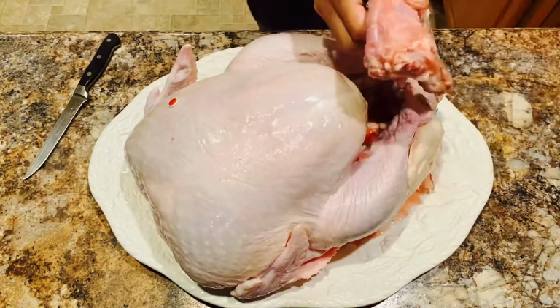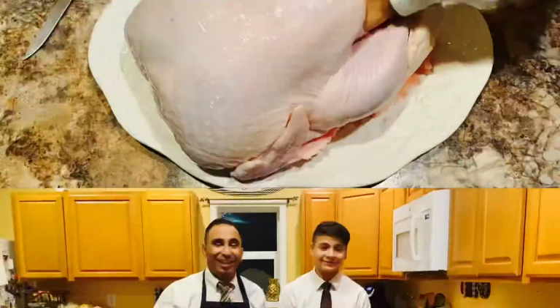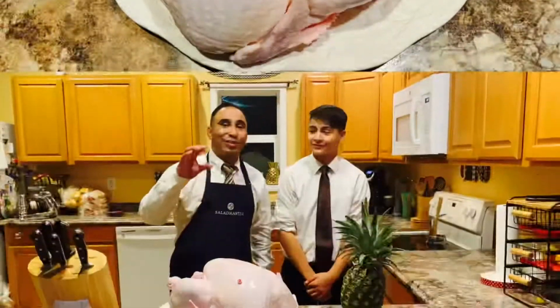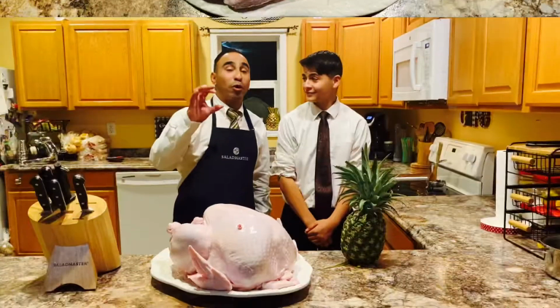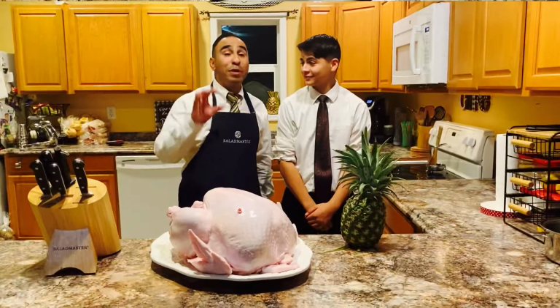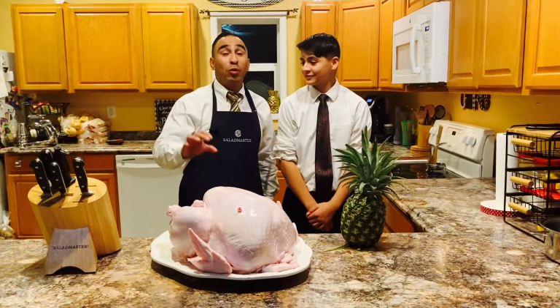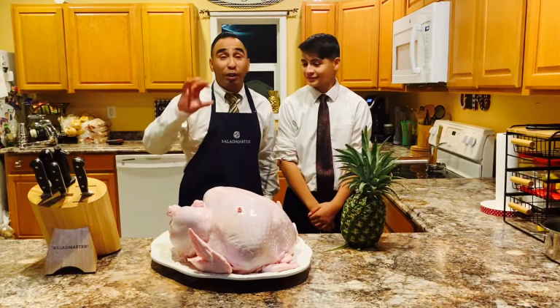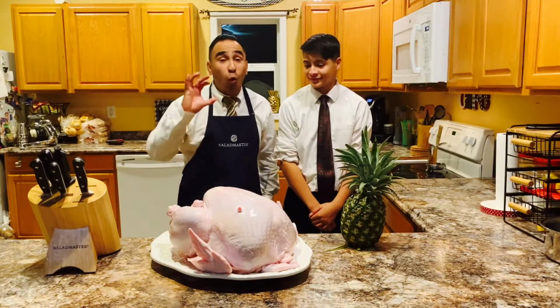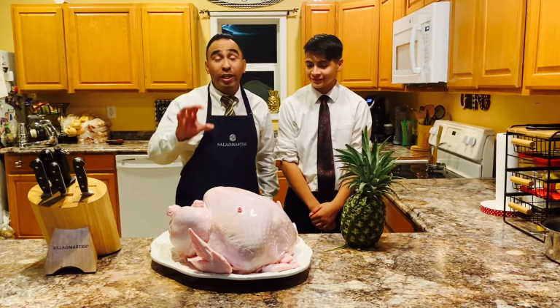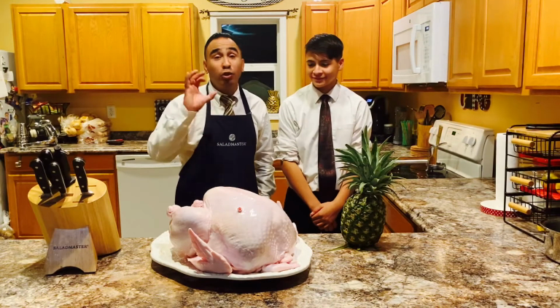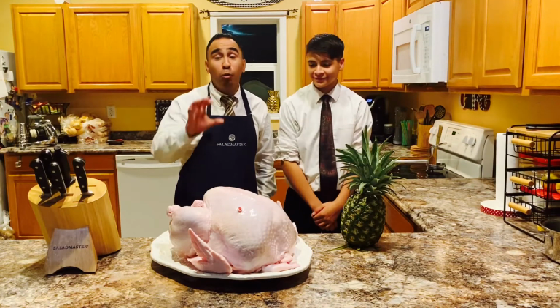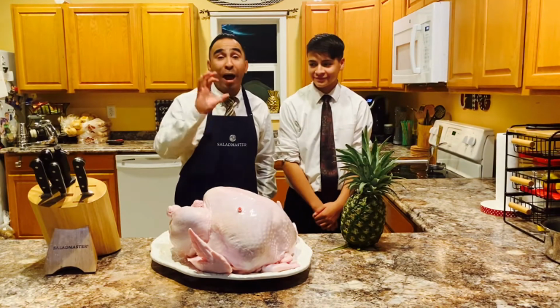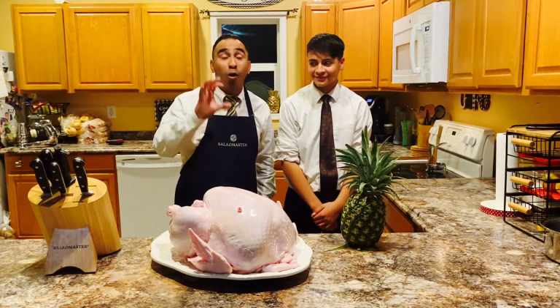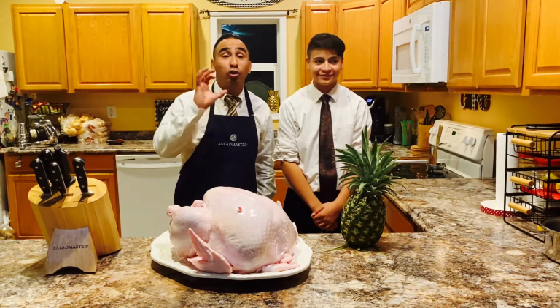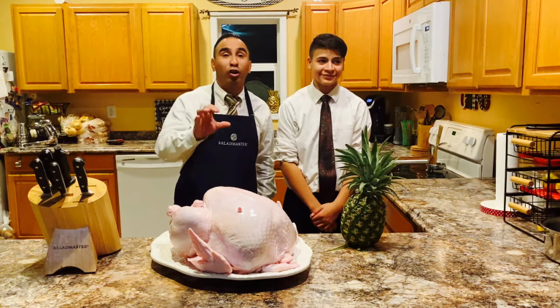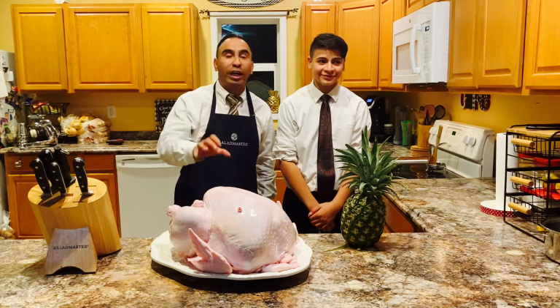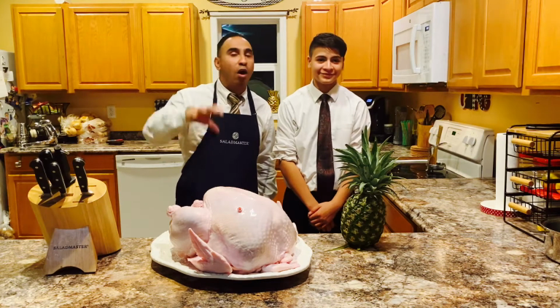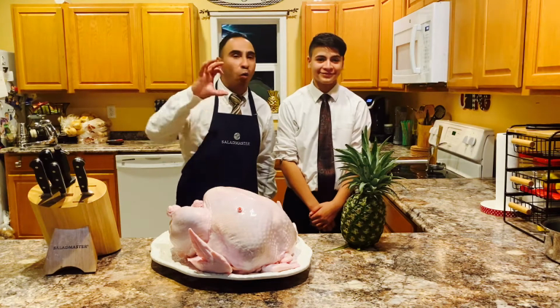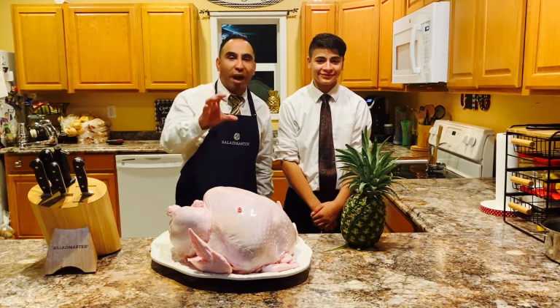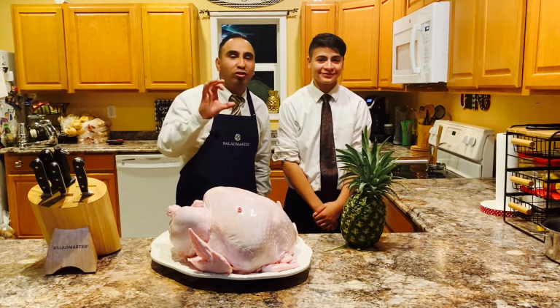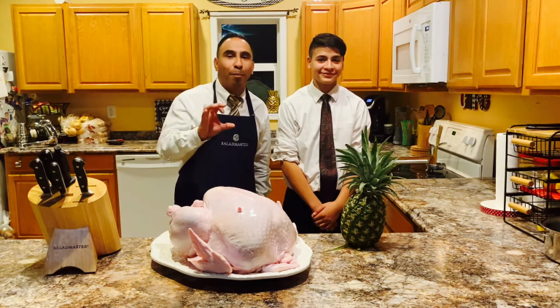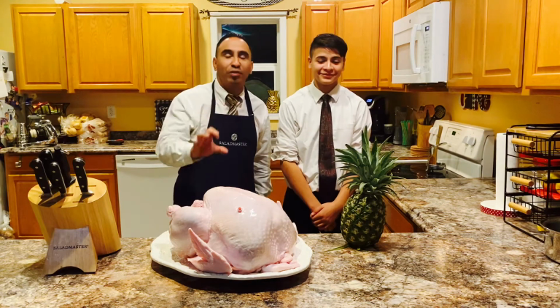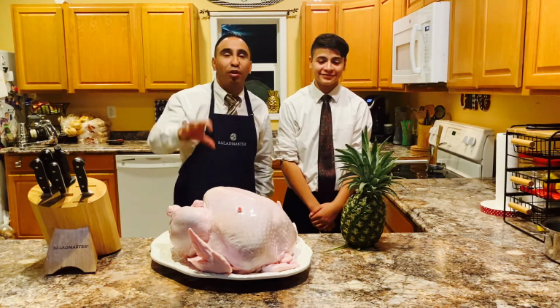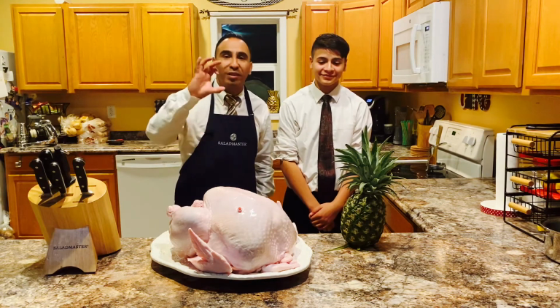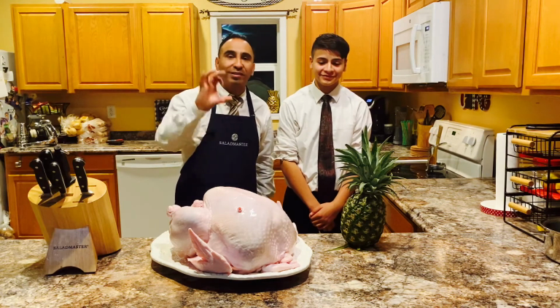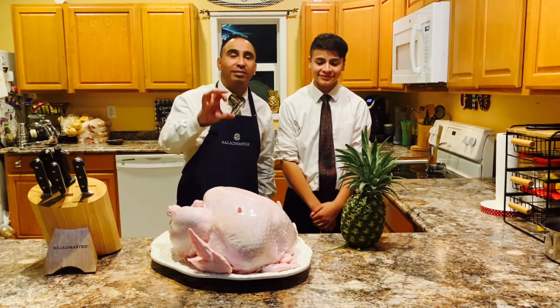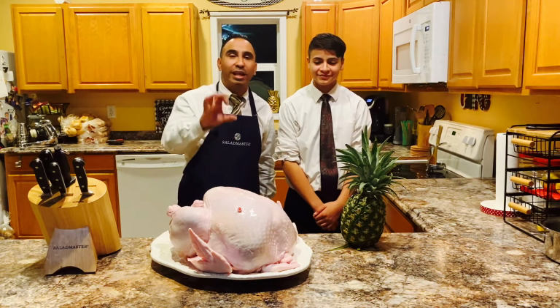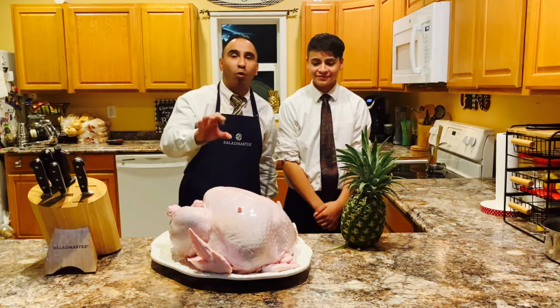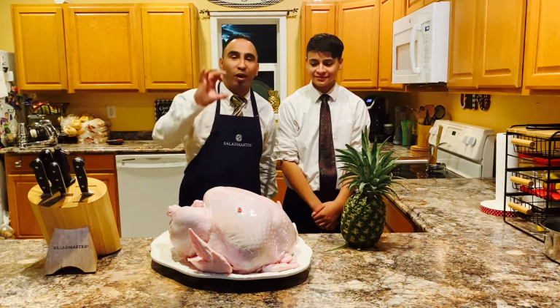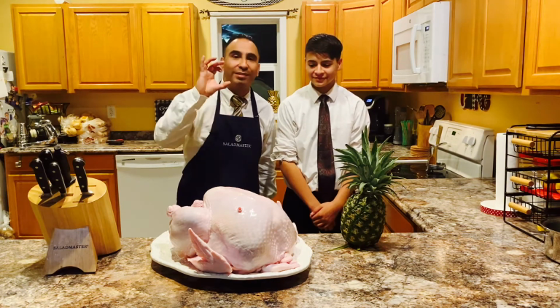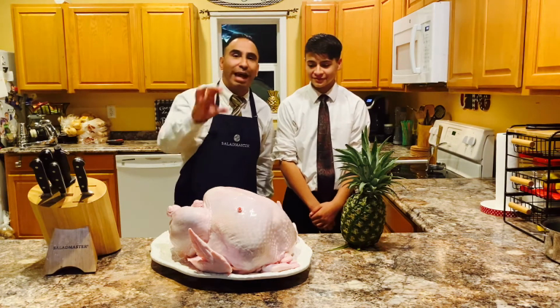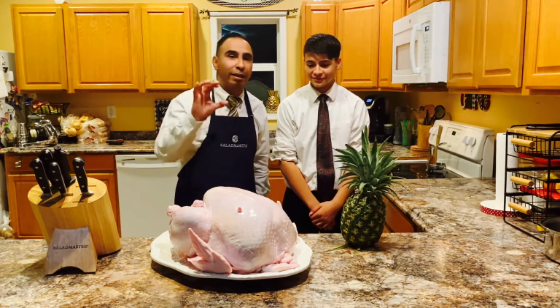So we're going to be doing a 22 pound turkey right on top of the stove with the 16 quart Salad Master.